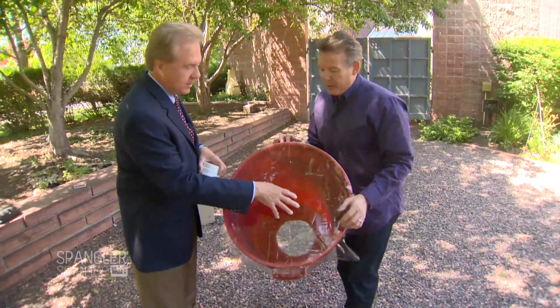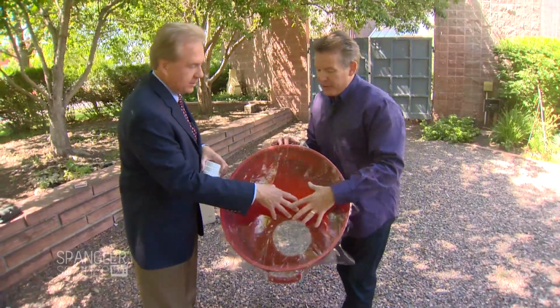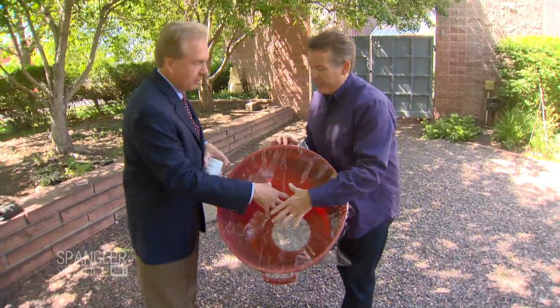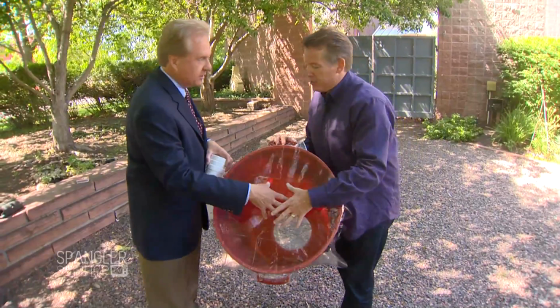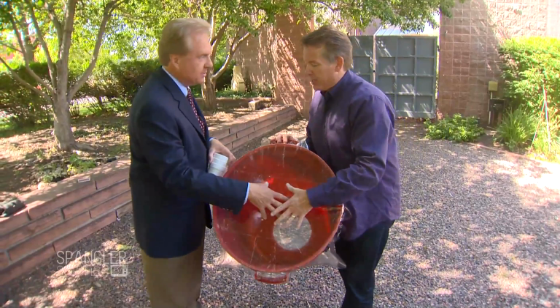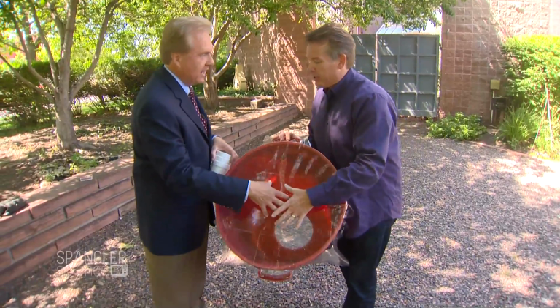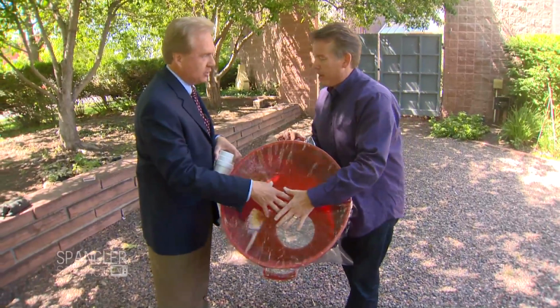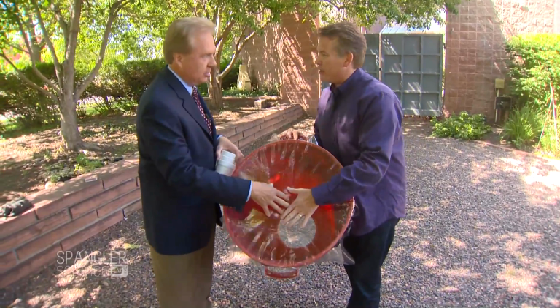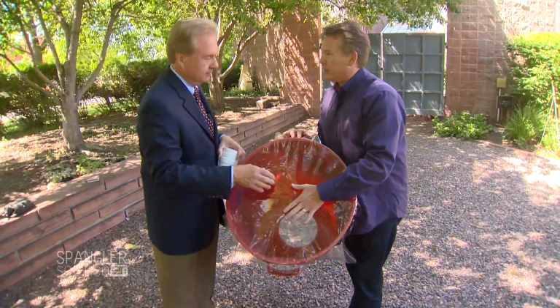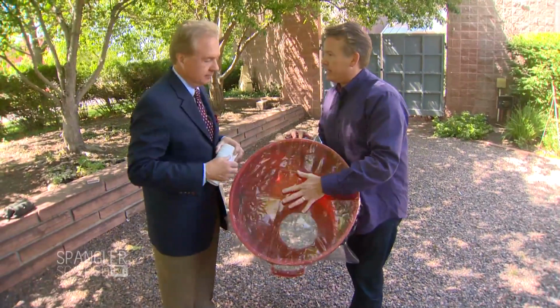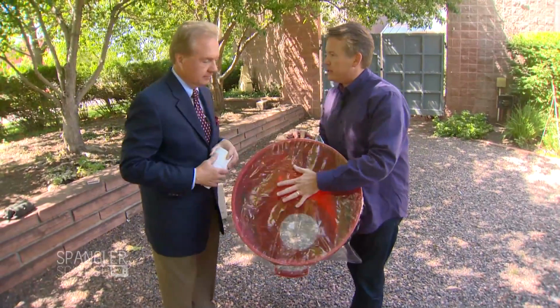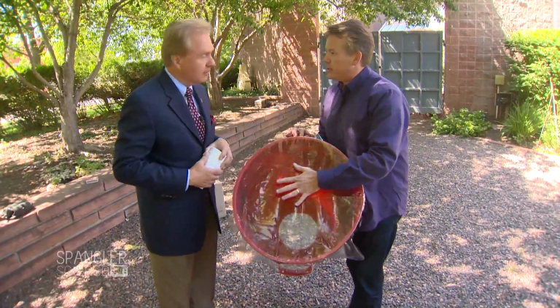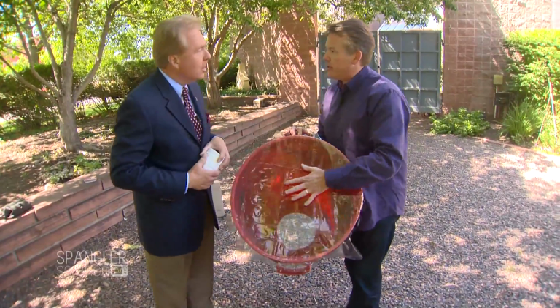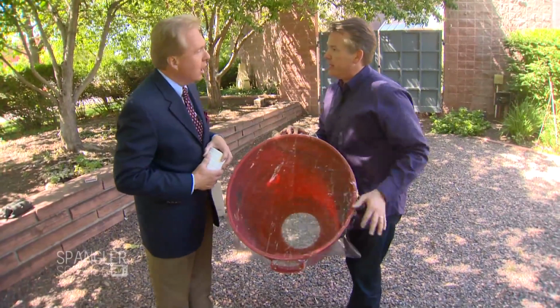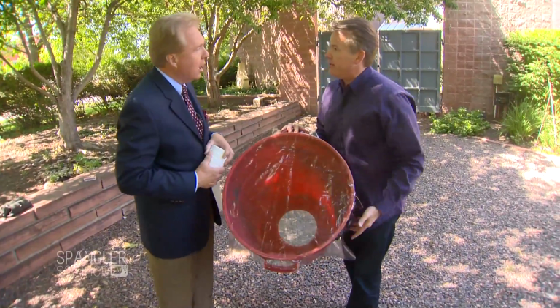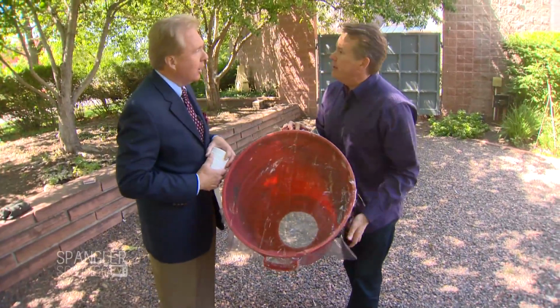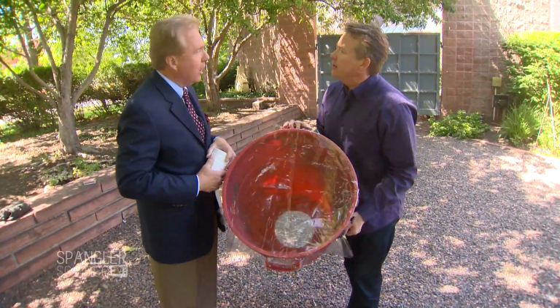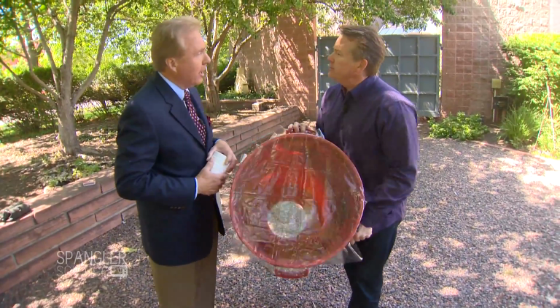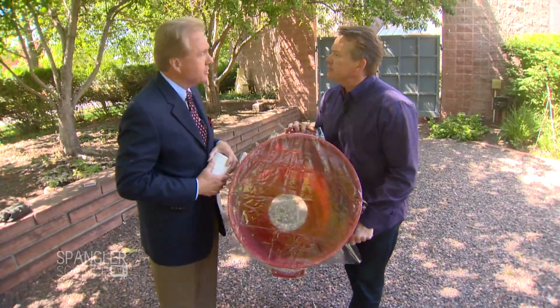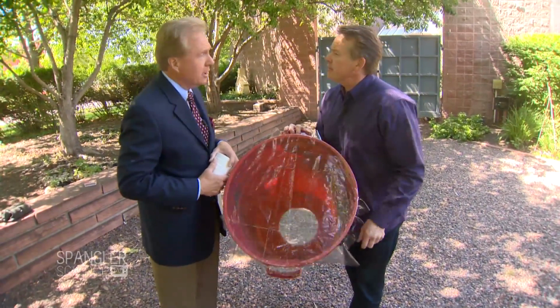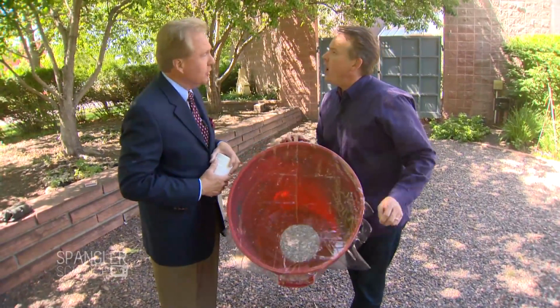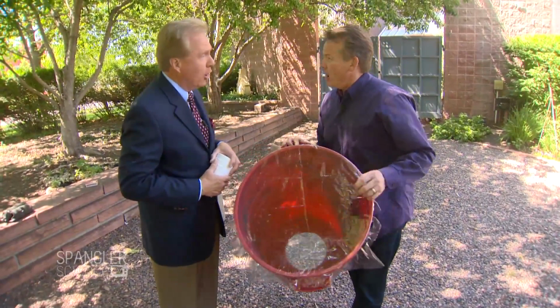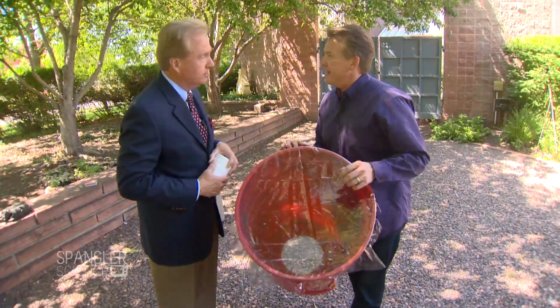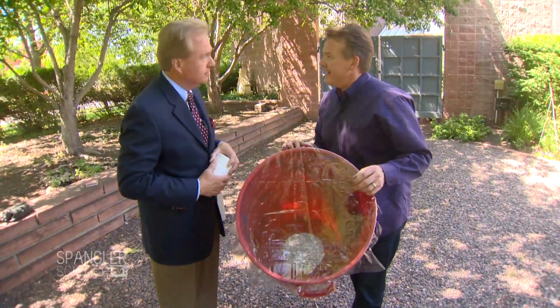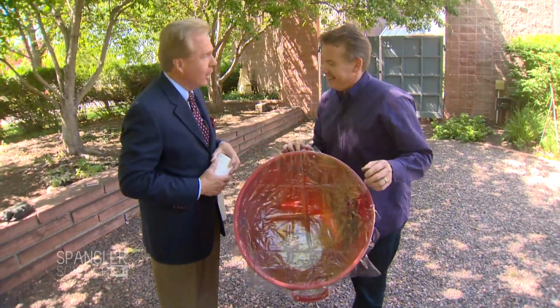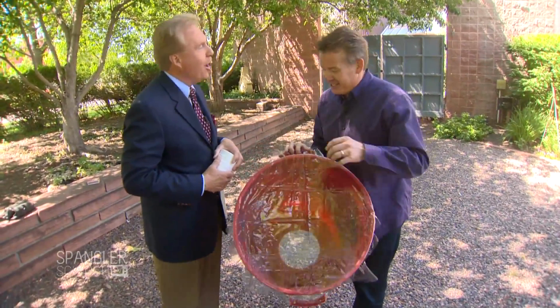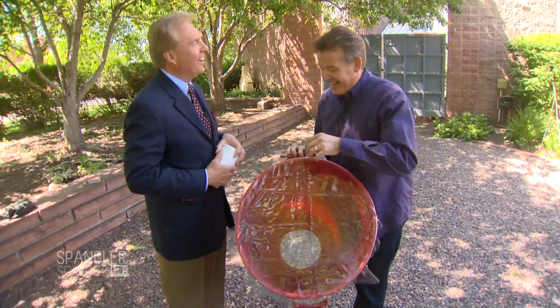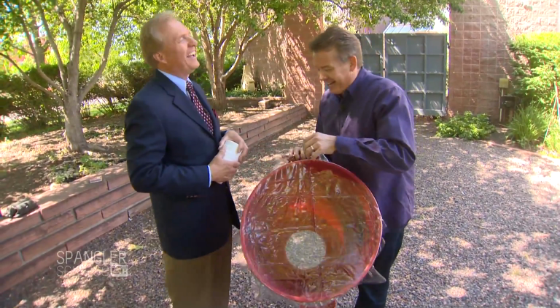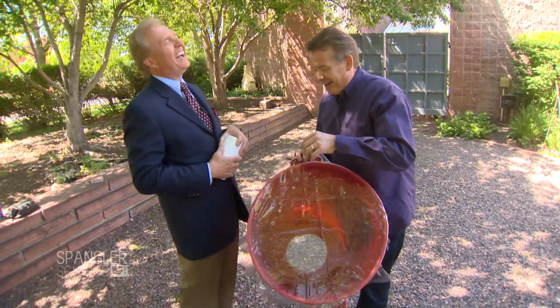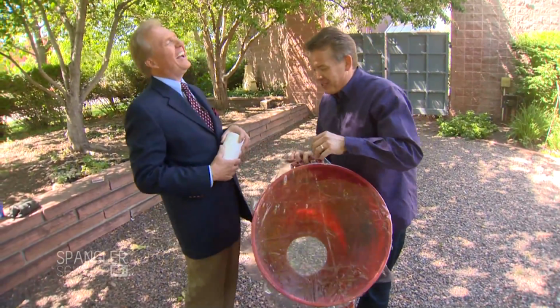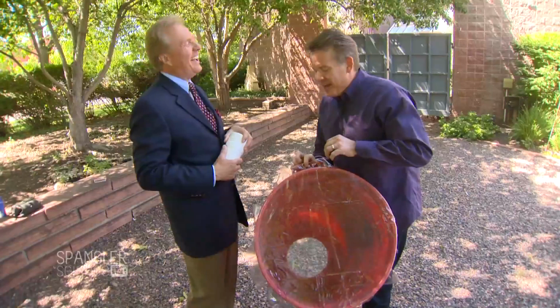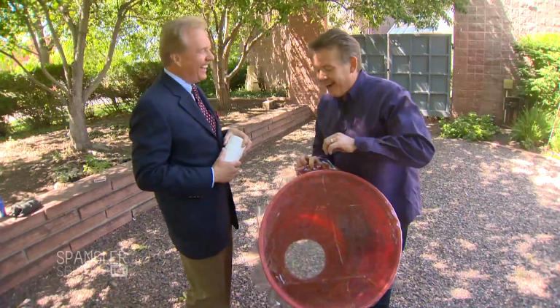Where do you get a clear shower curtain like this? Do you know where you get it? Holiday Inn. That's exactly right.